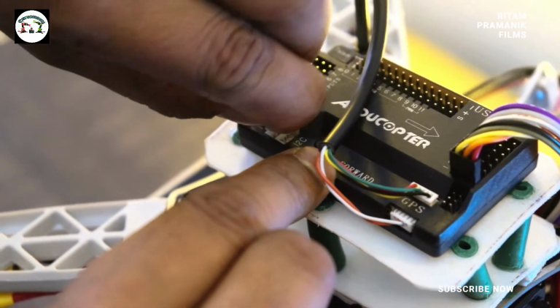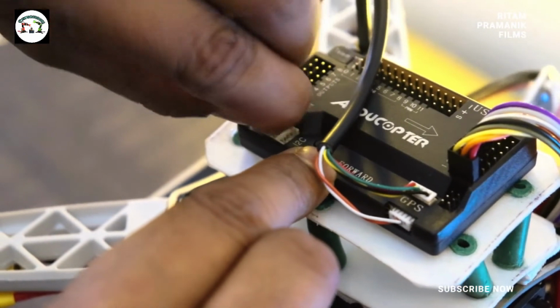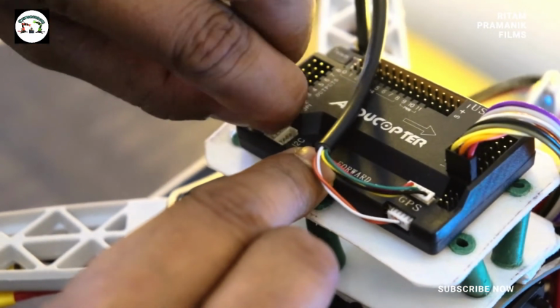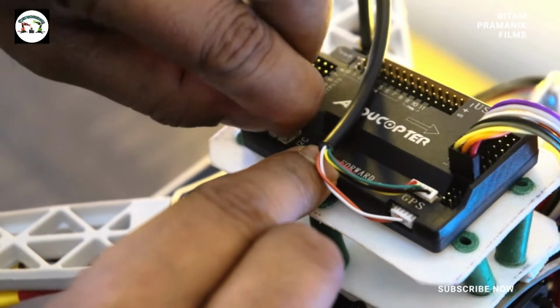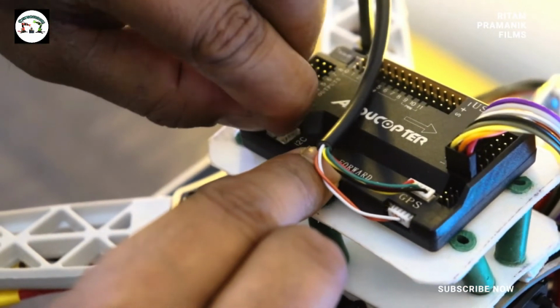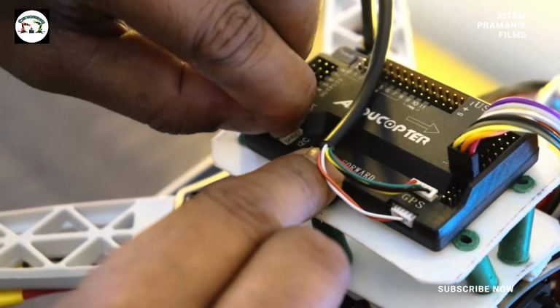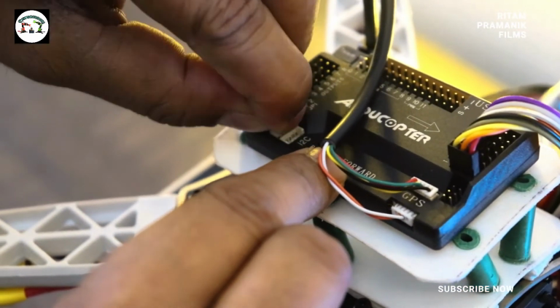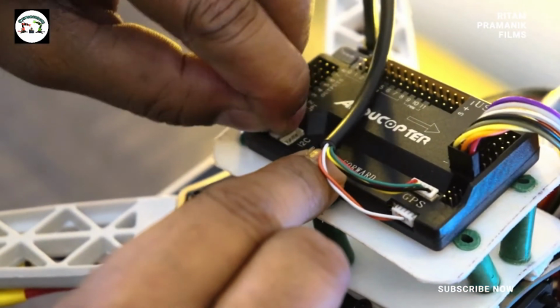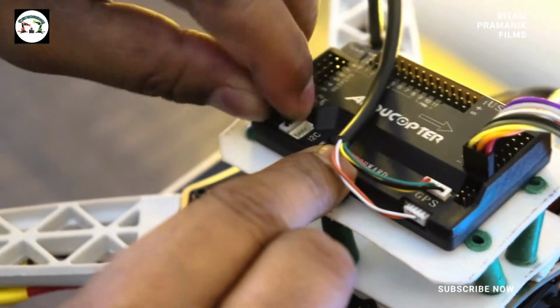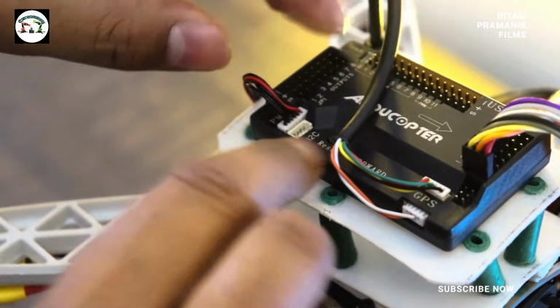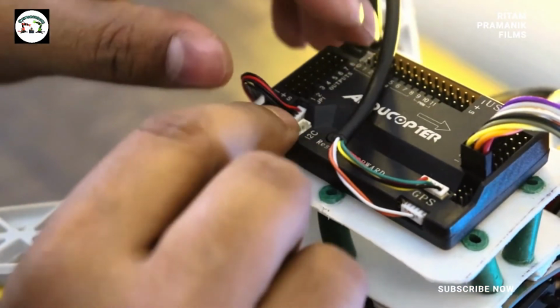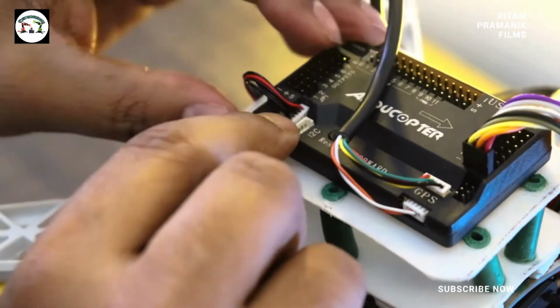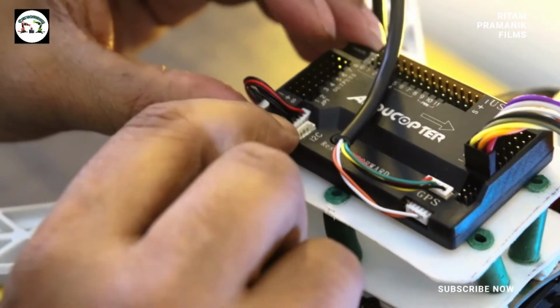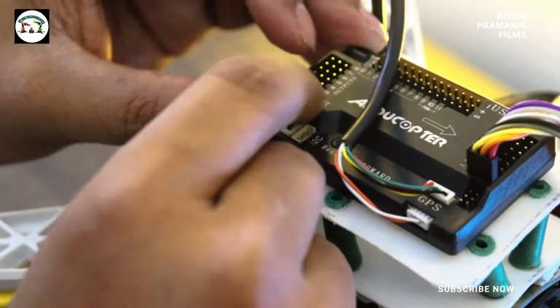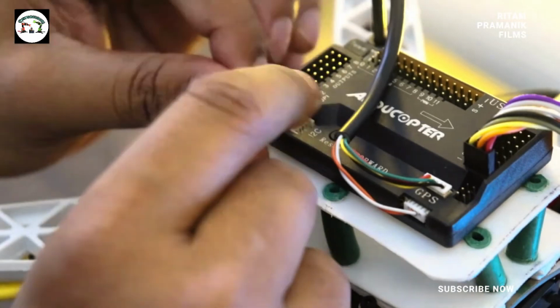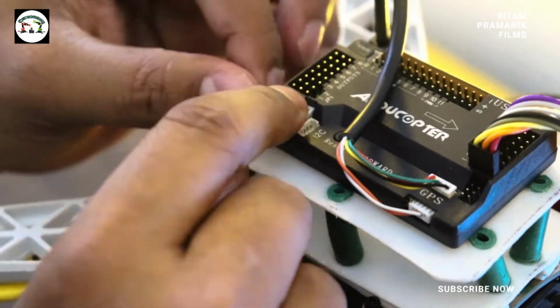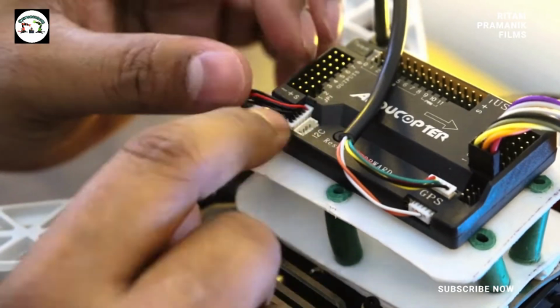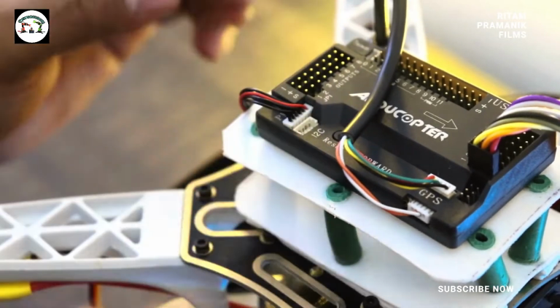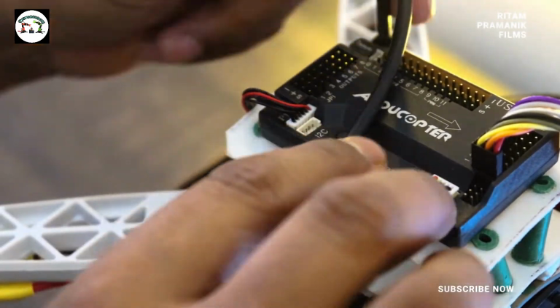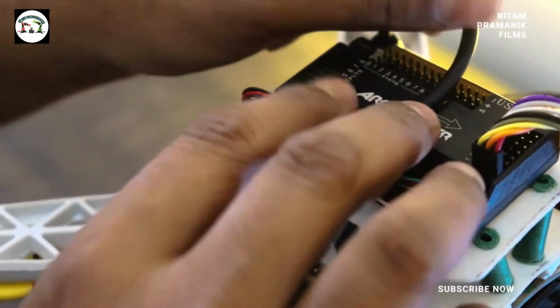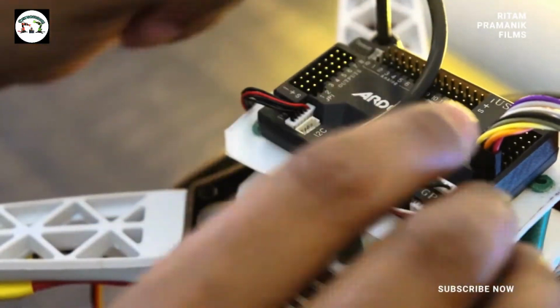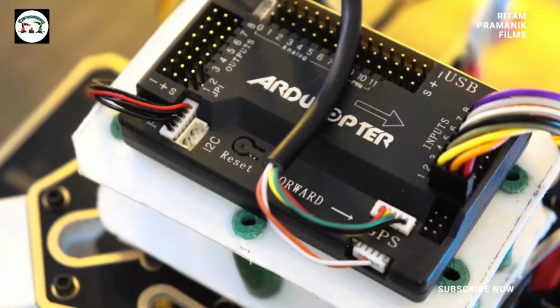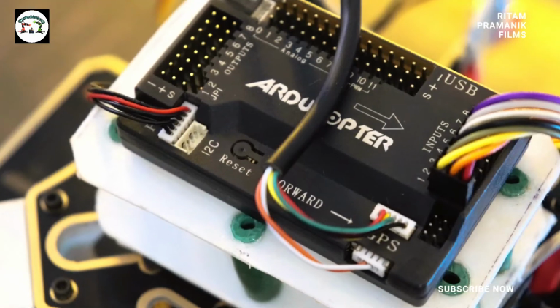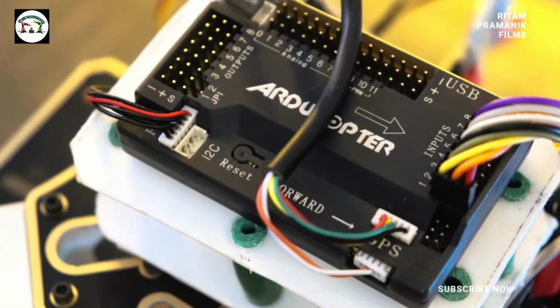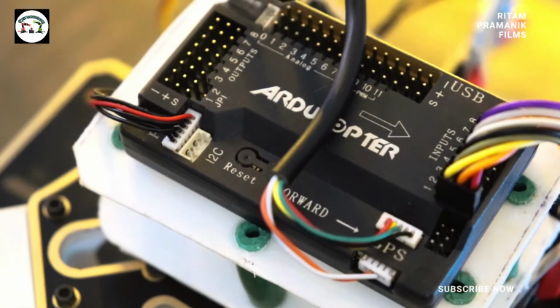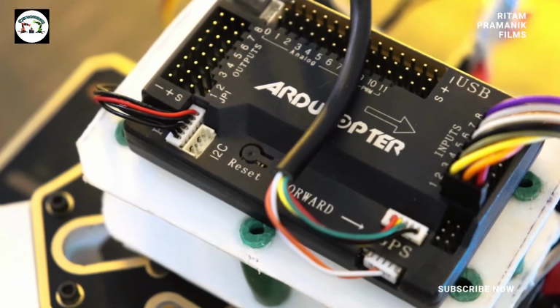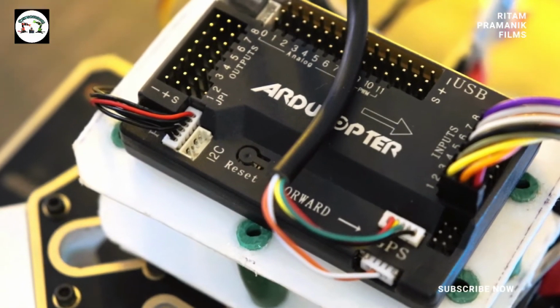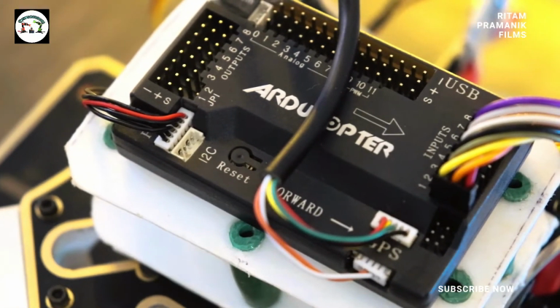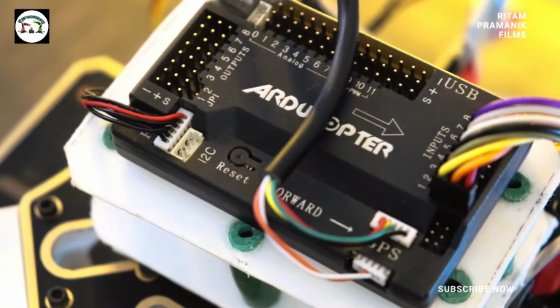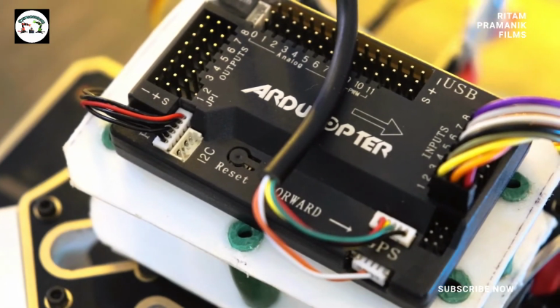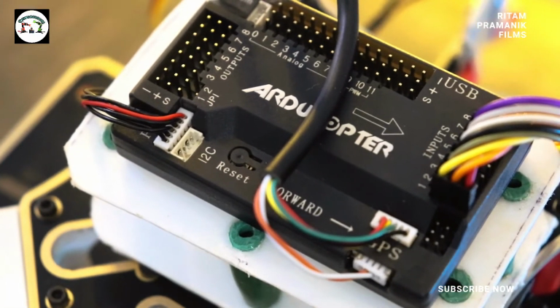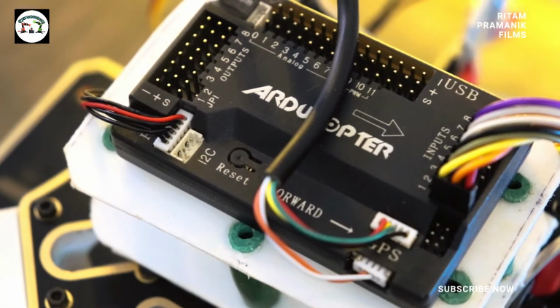Now the power module. Where to connect? See here it is written PM. This is the place where to connect.